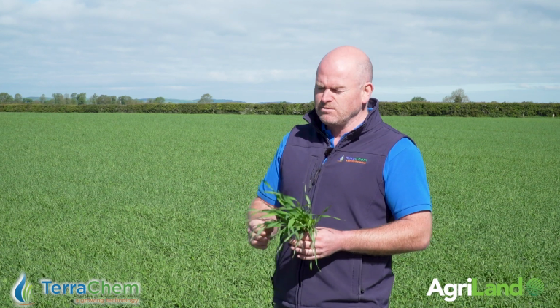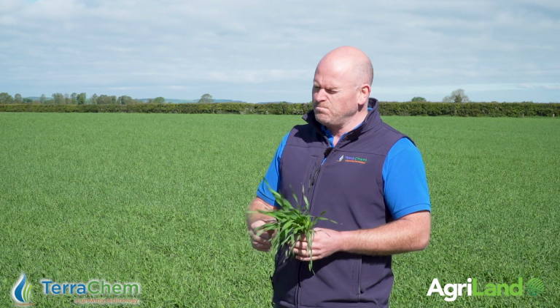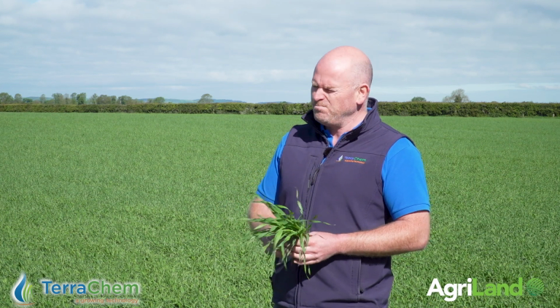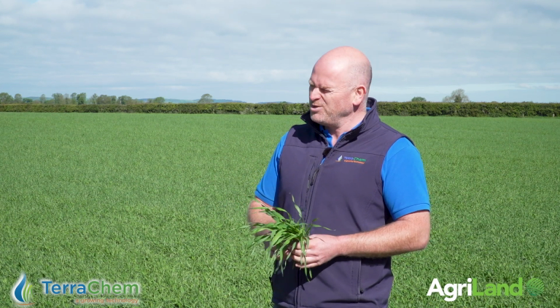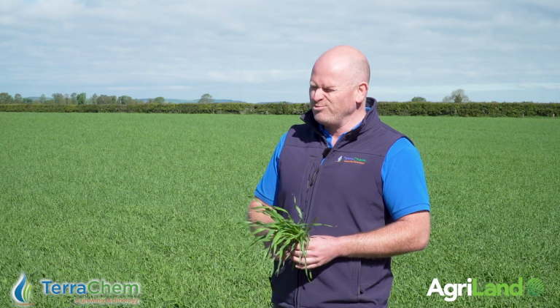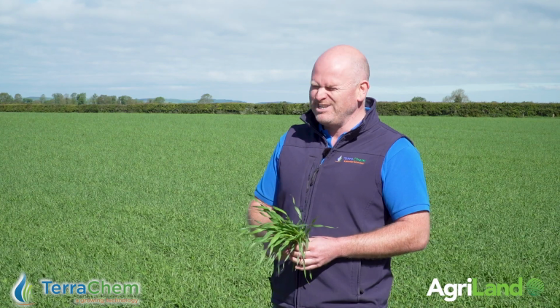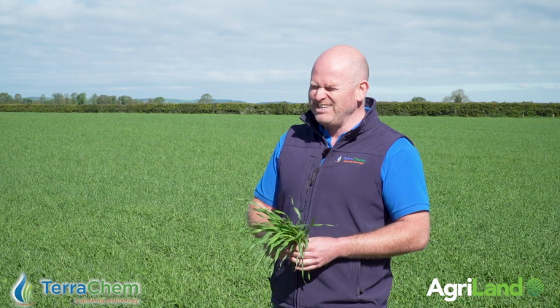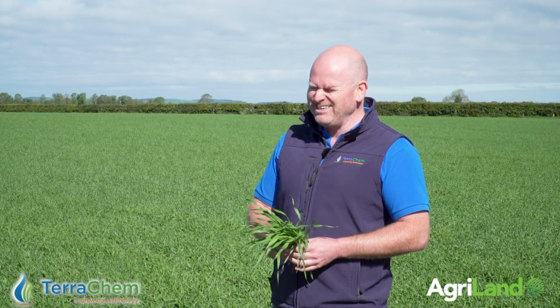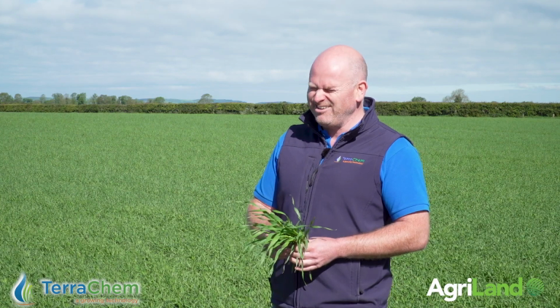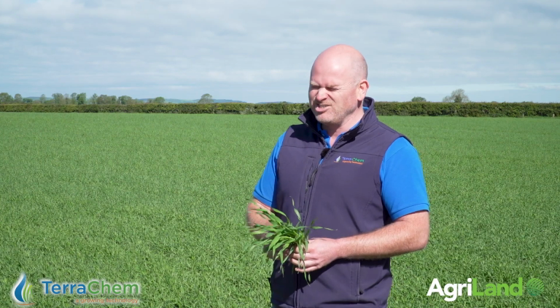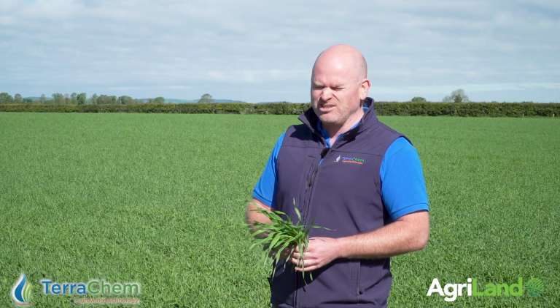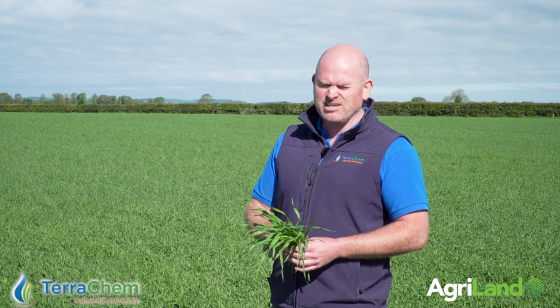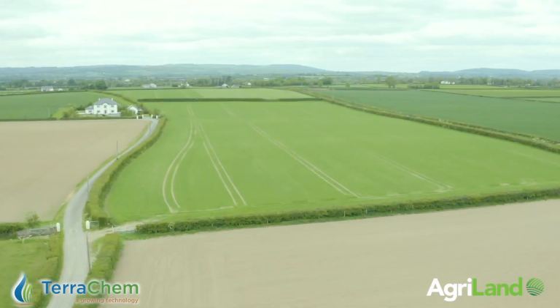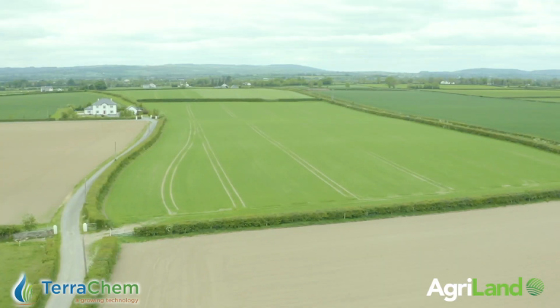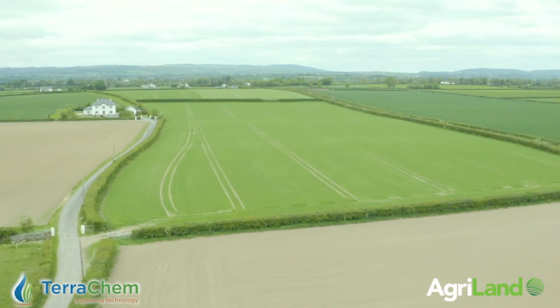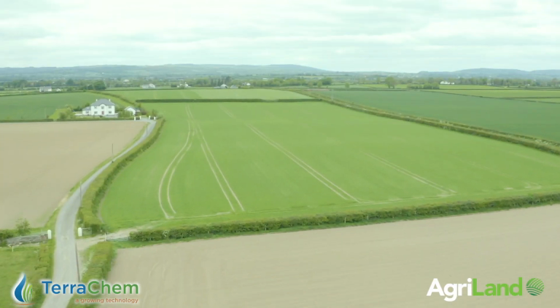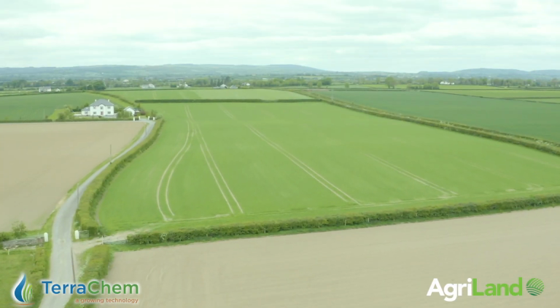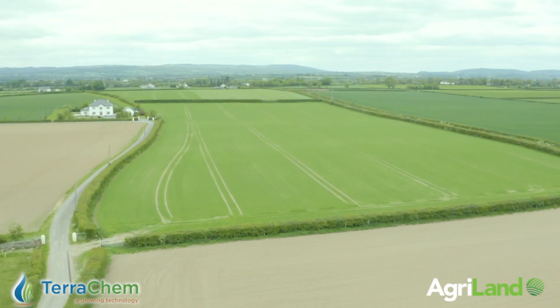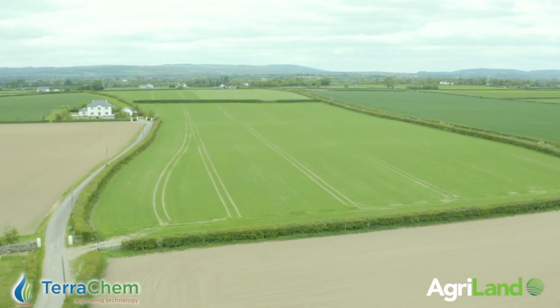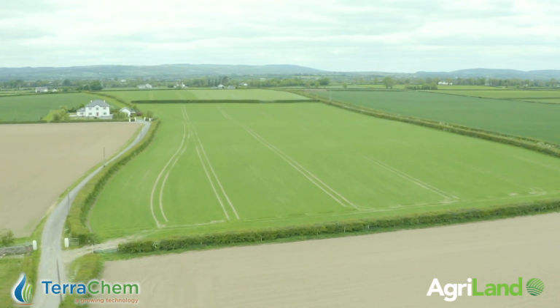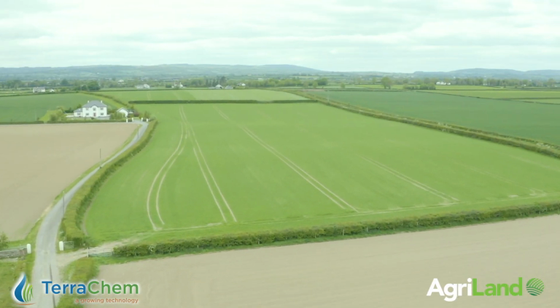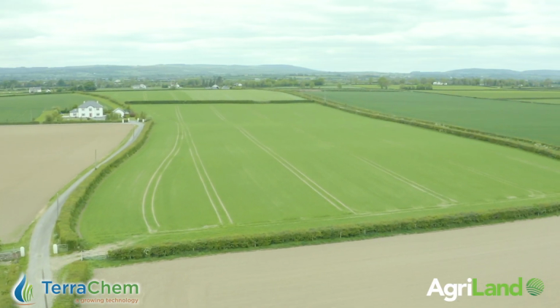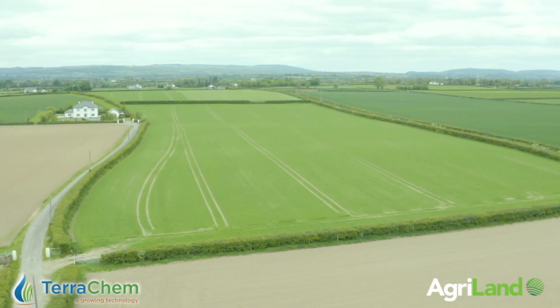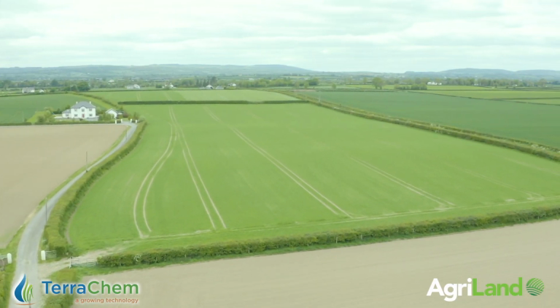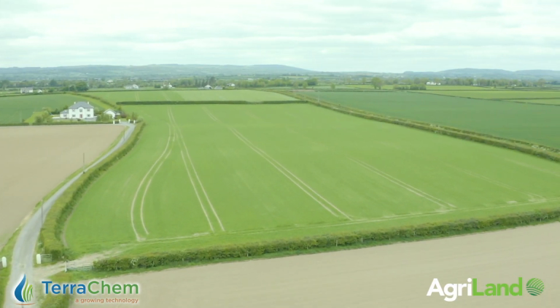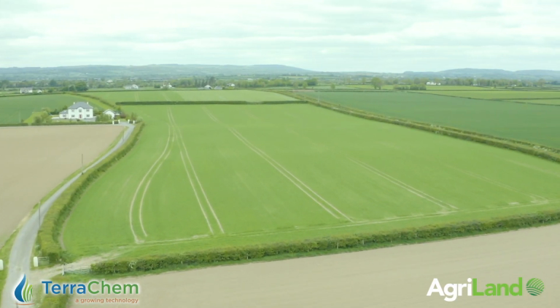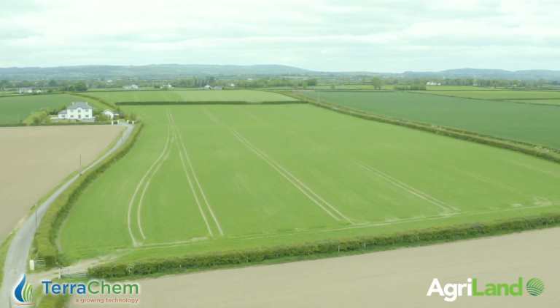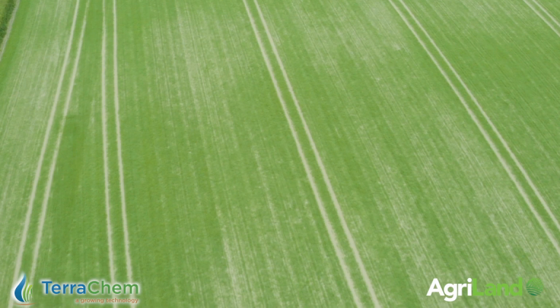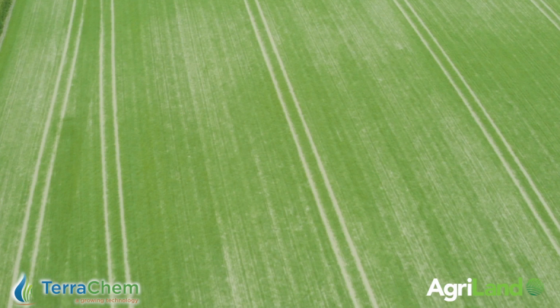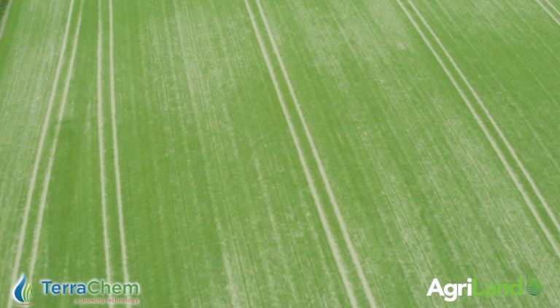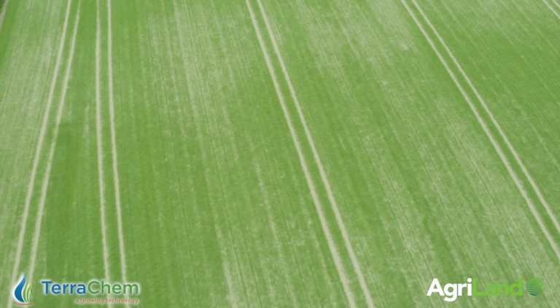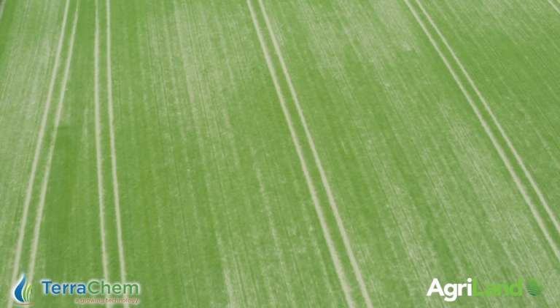So Turple is the number one for brackling control in our opinion — 0.5 to 0.75 litres per hectare — but it really logically has to be a standalone application, maybe a week to ten days after your T1 fungicide.